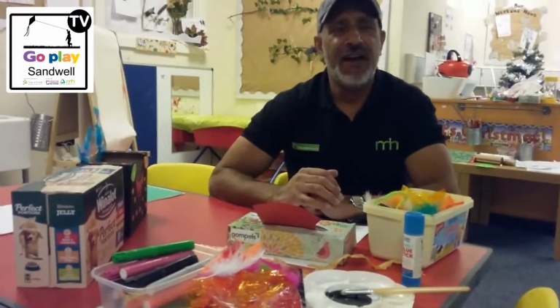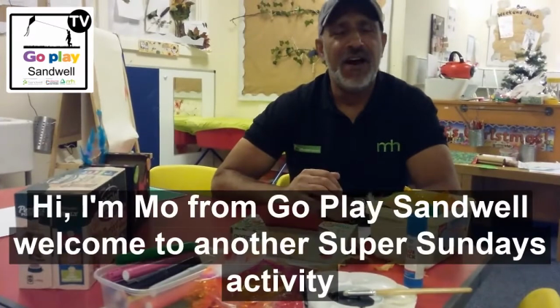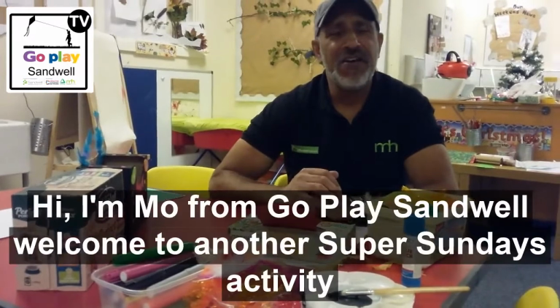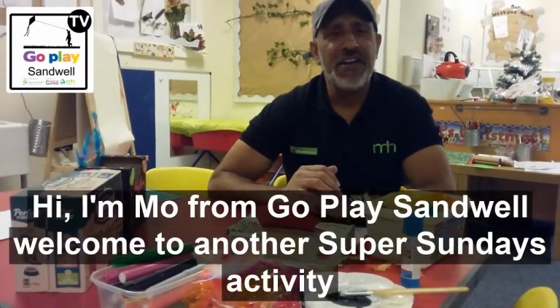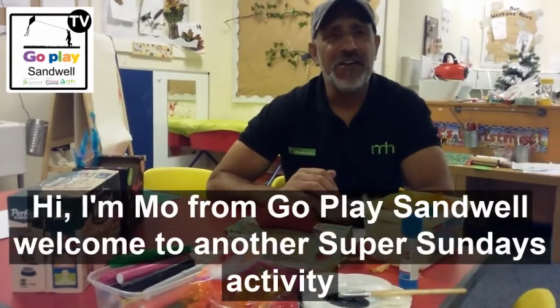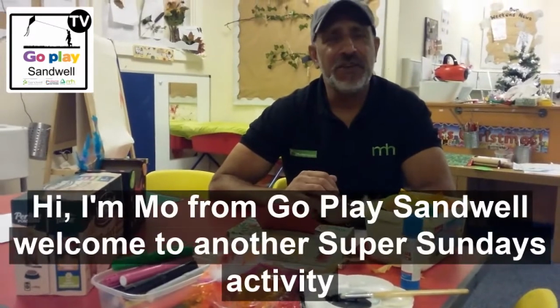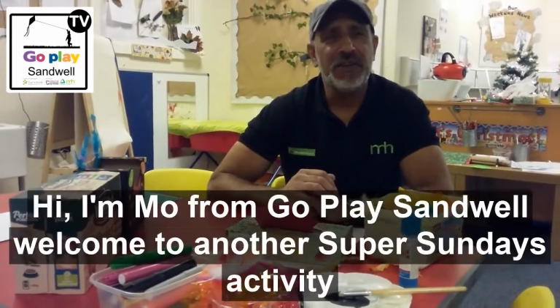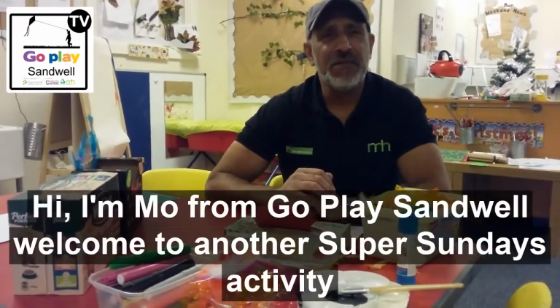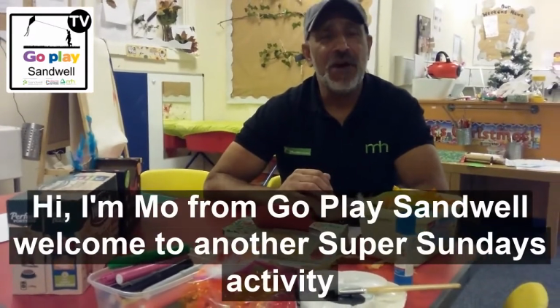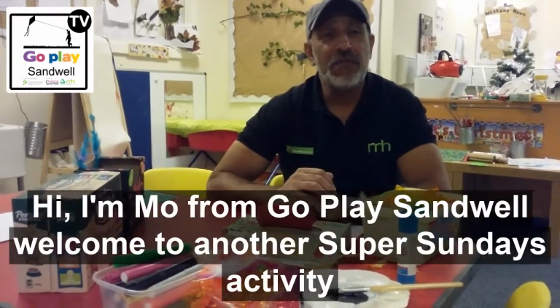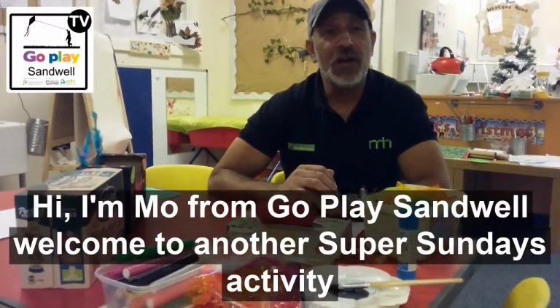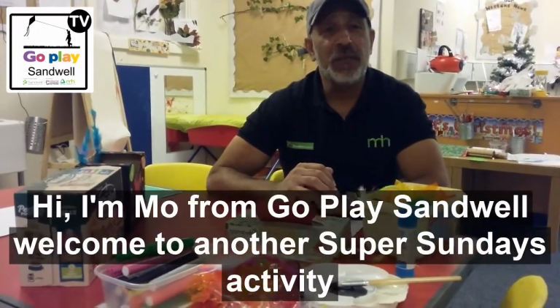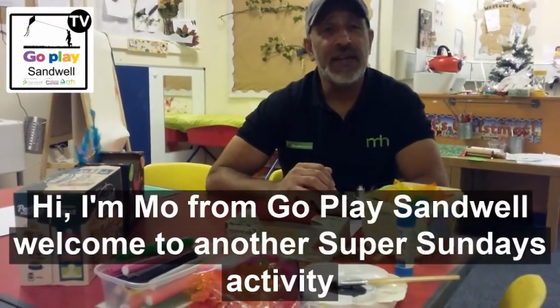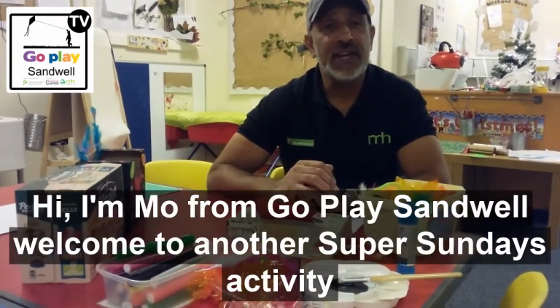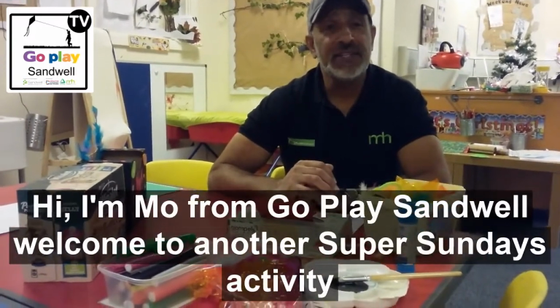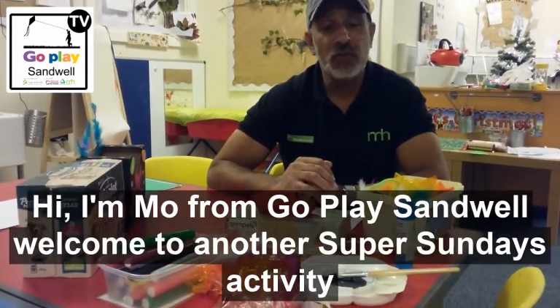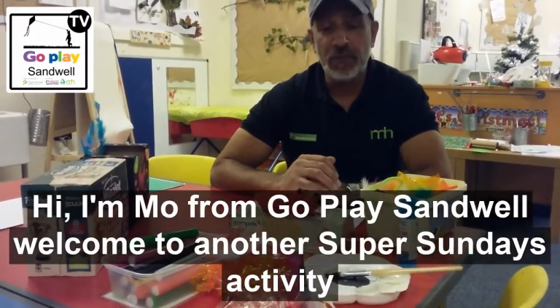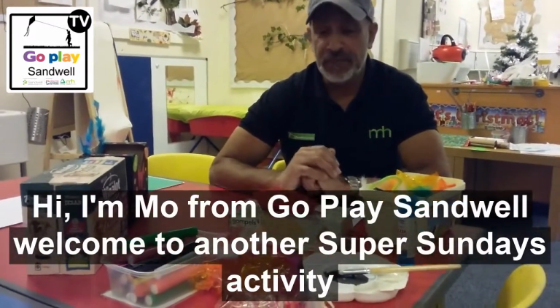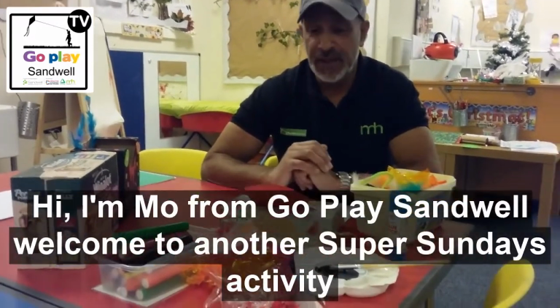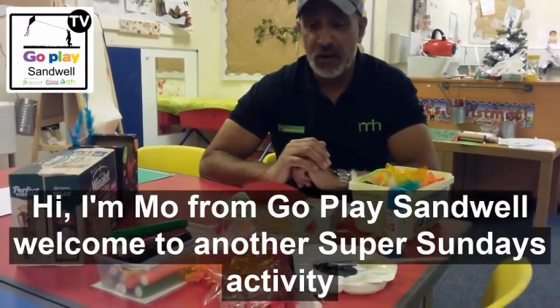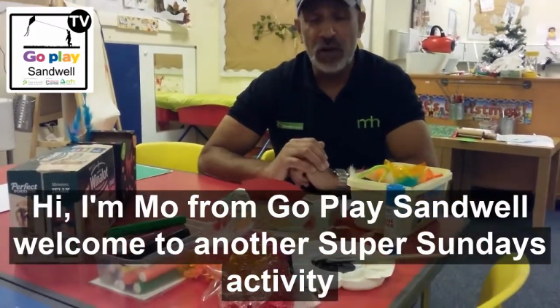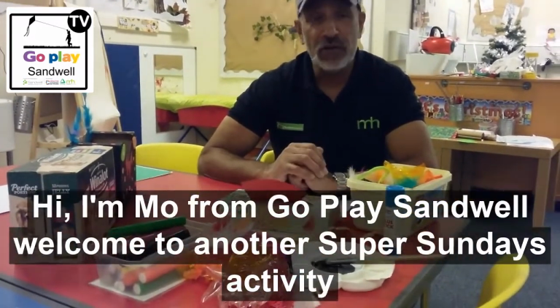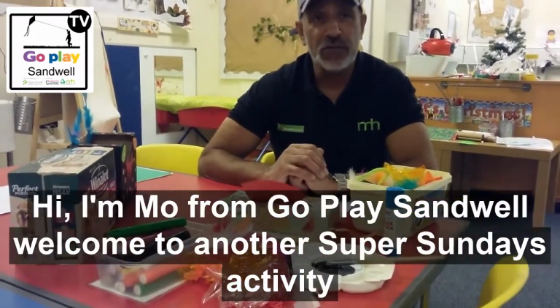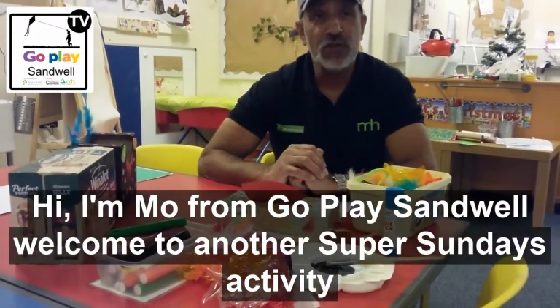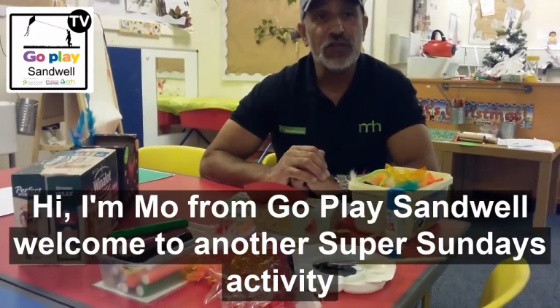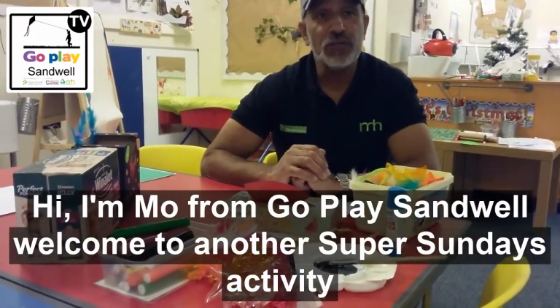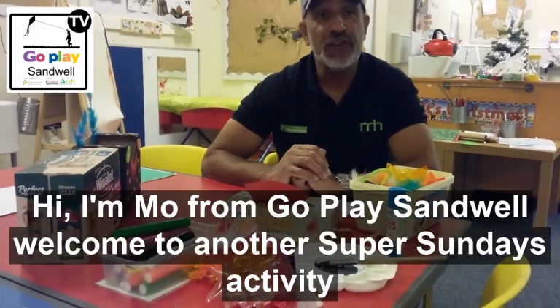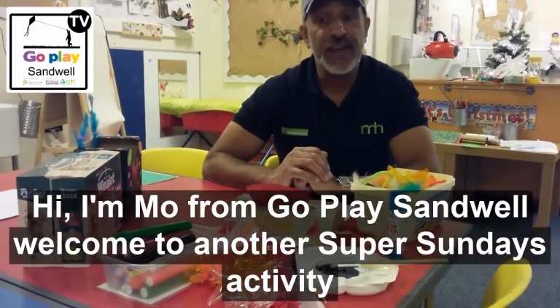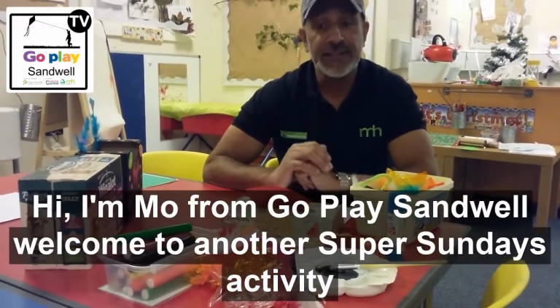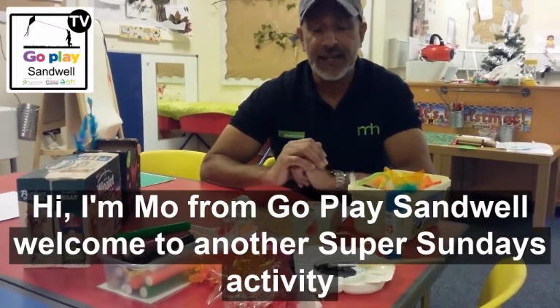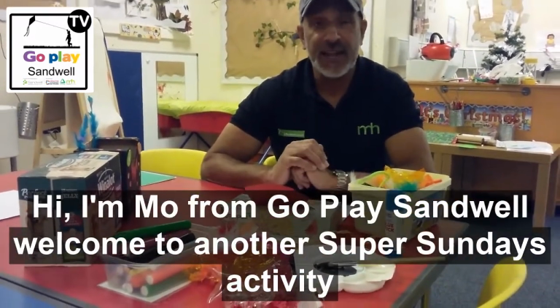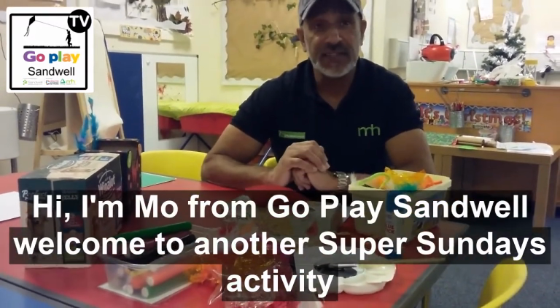Hi, I'm Mo from Go Play Sandwell. Welcome to another Super Sundays activity.